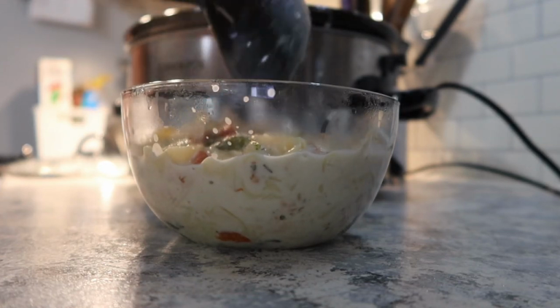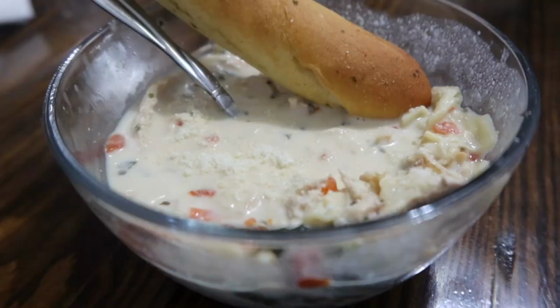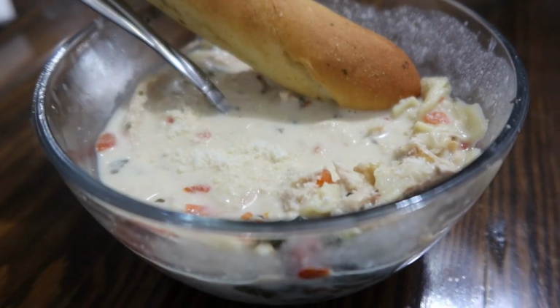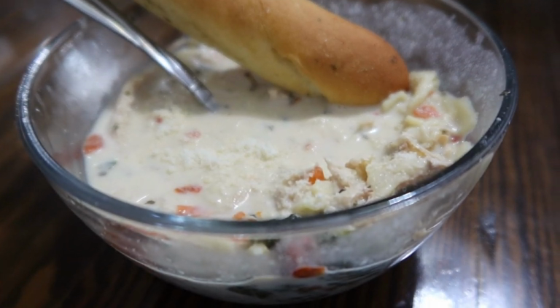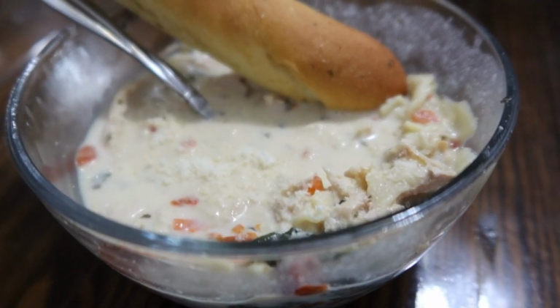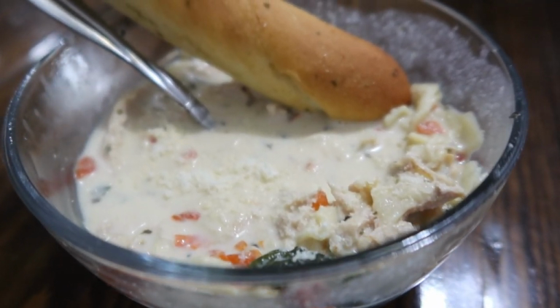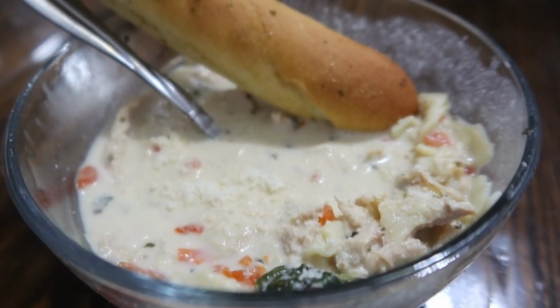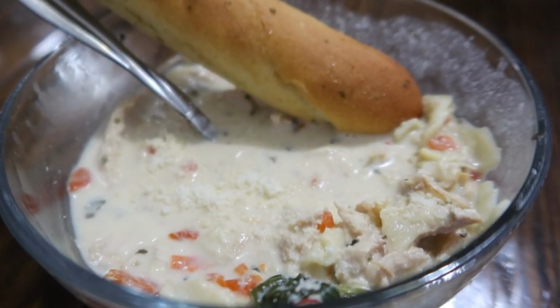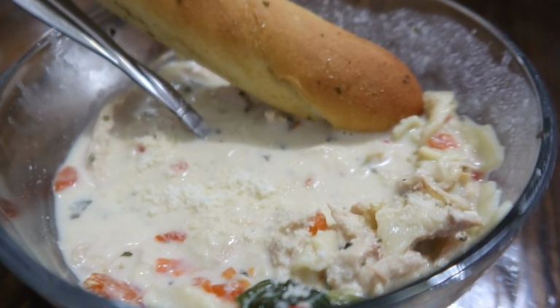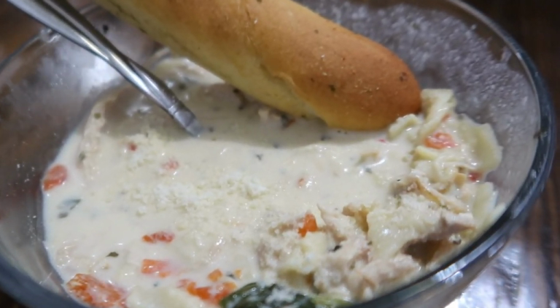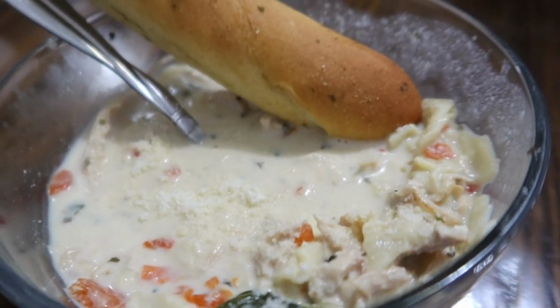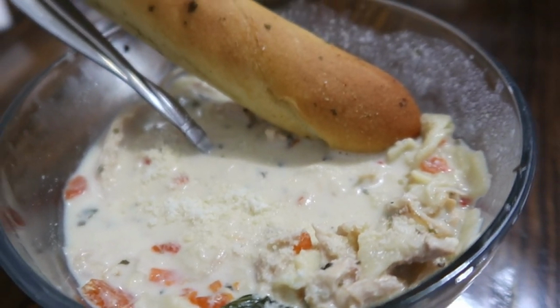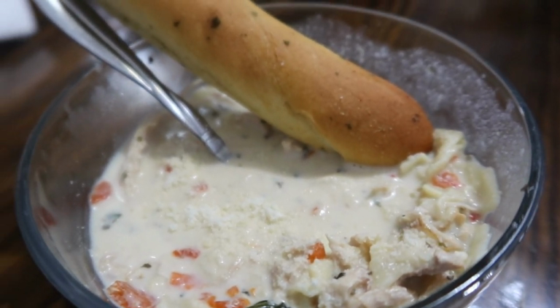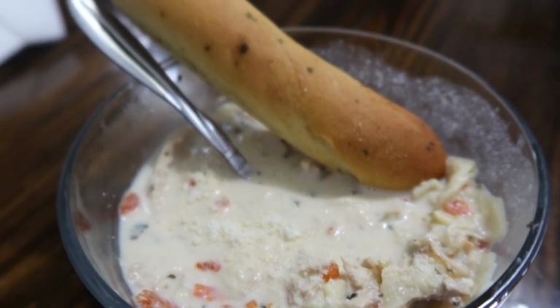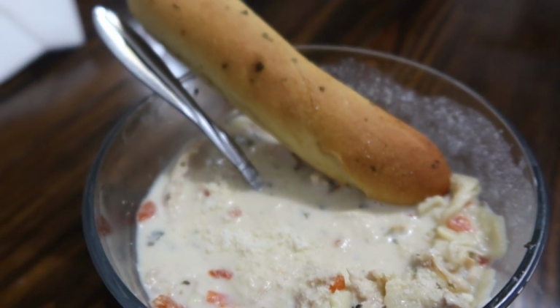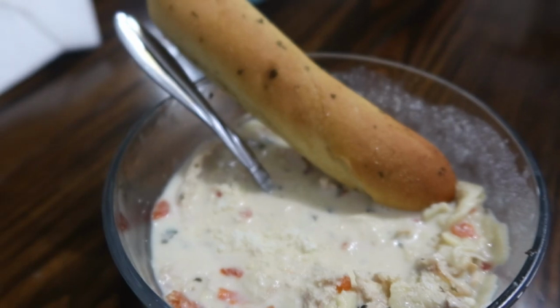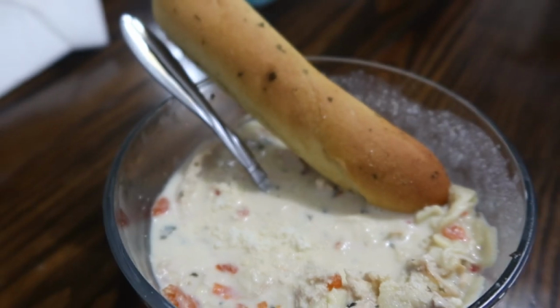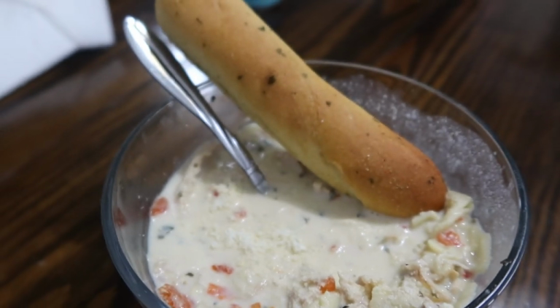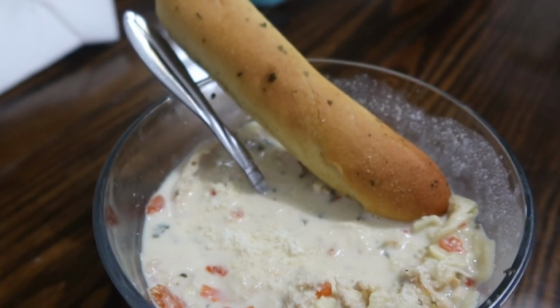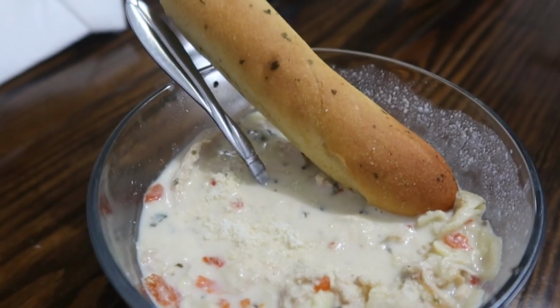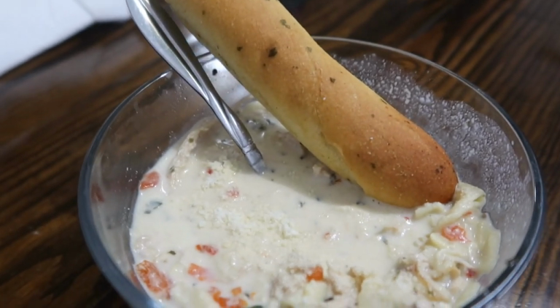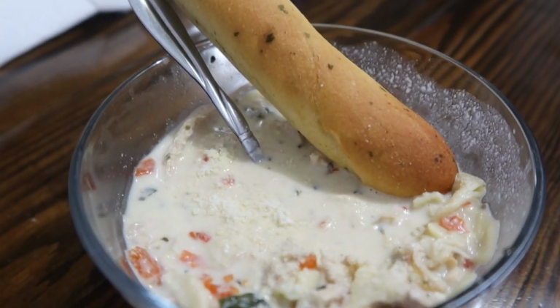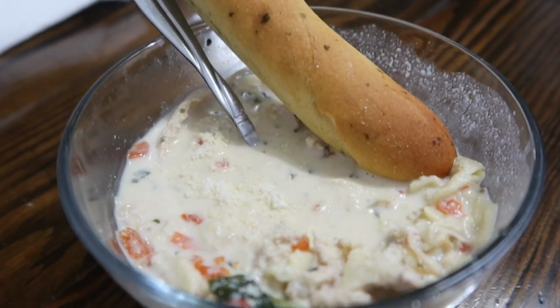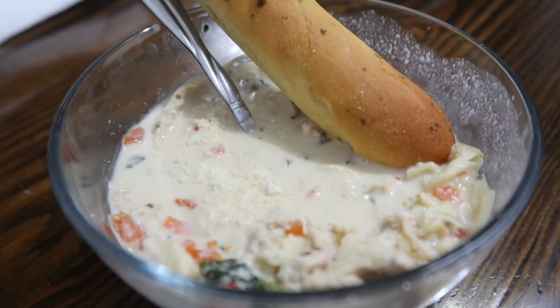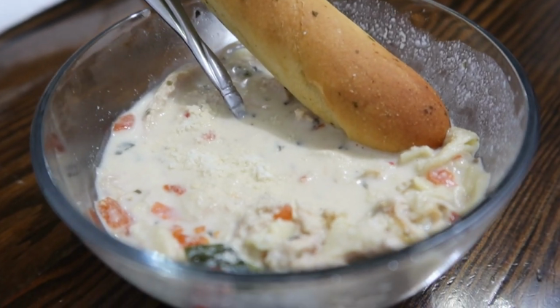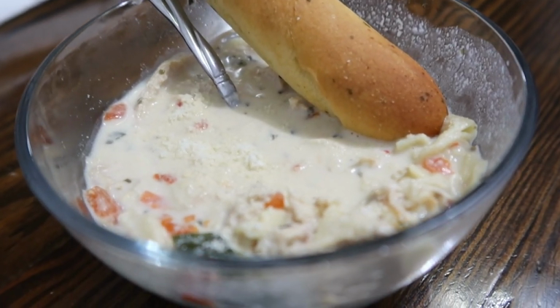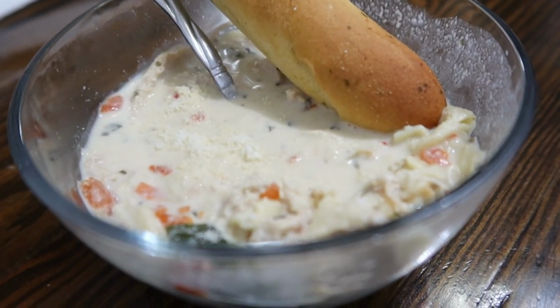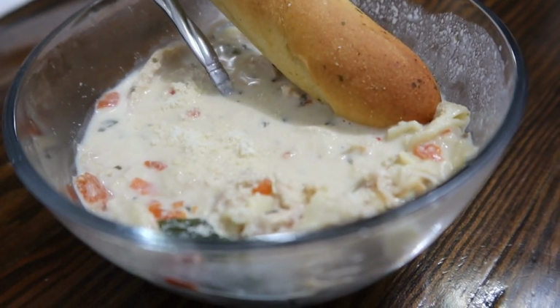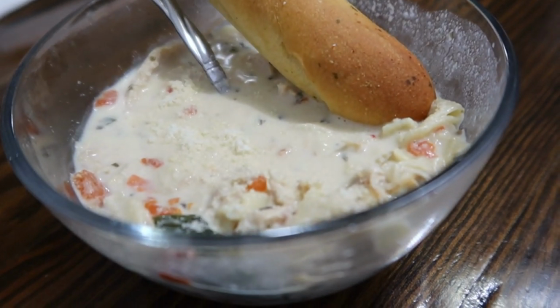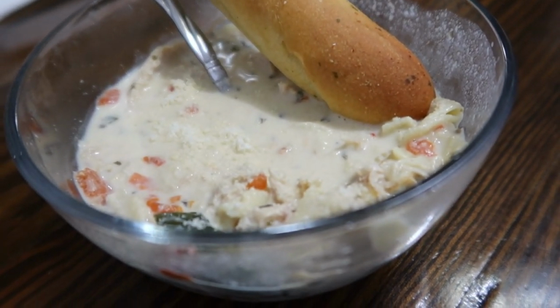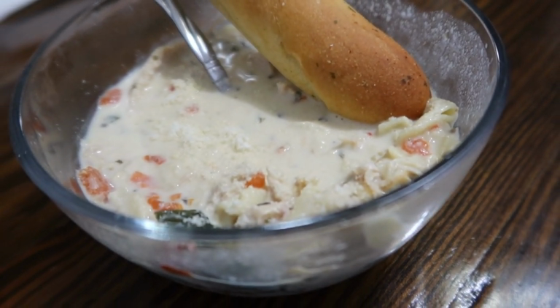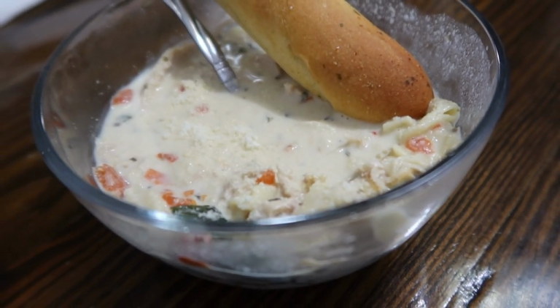I did sprinkle some parmesan on top in my bowl and I served it with garlic breadsticks on the side.